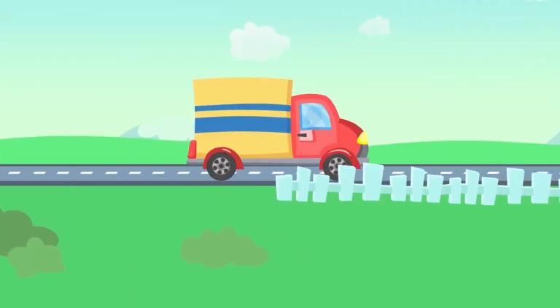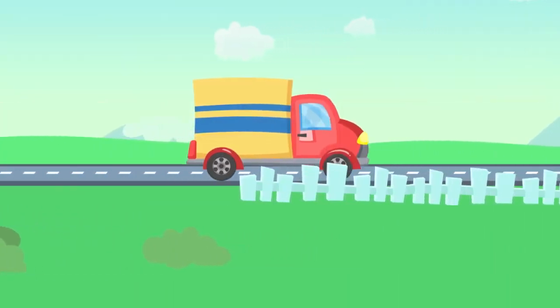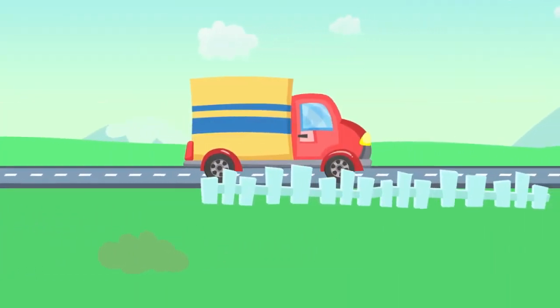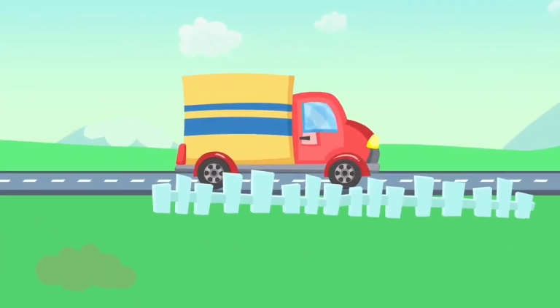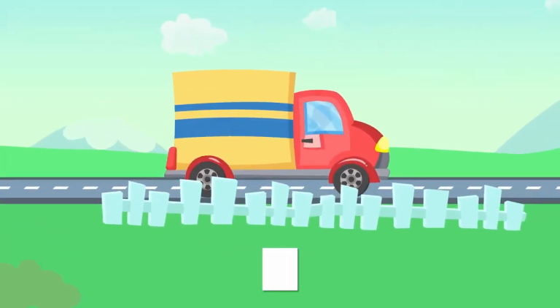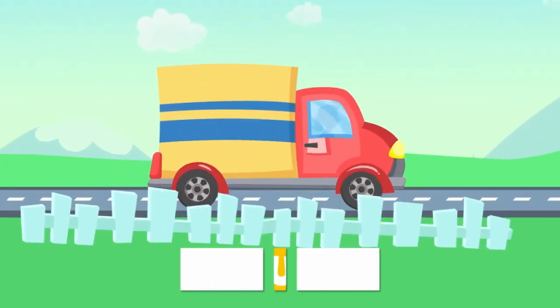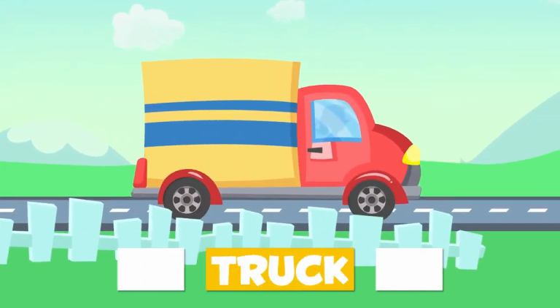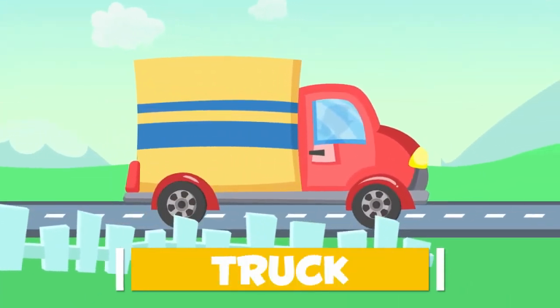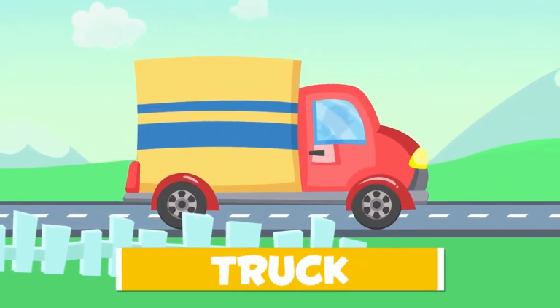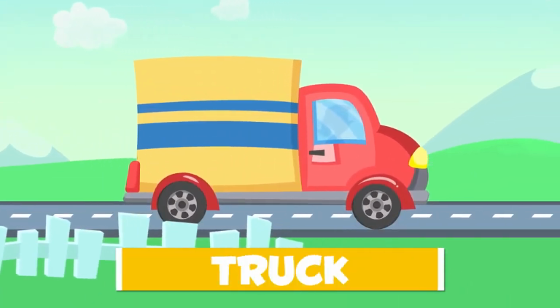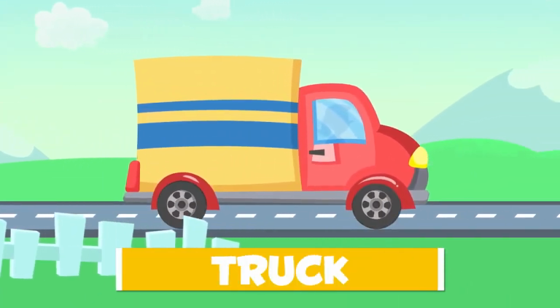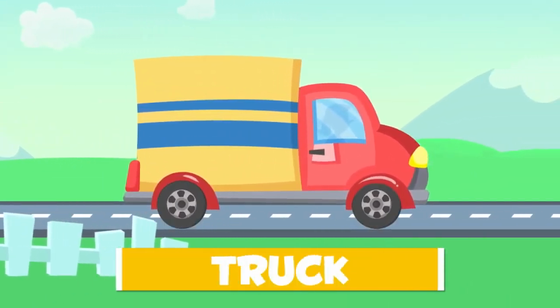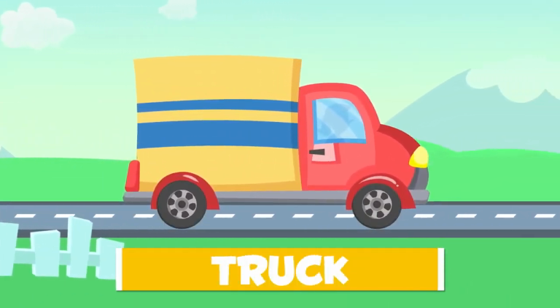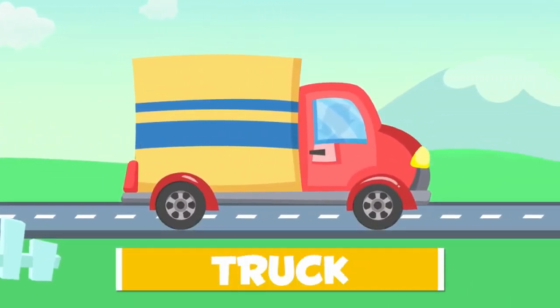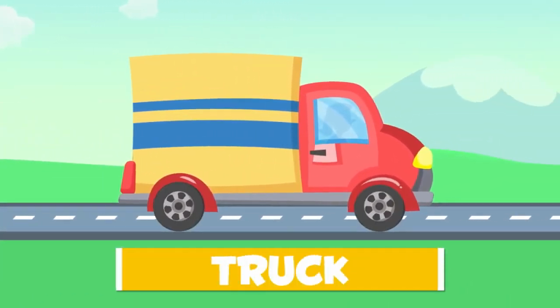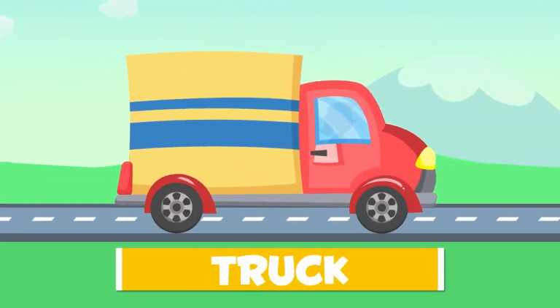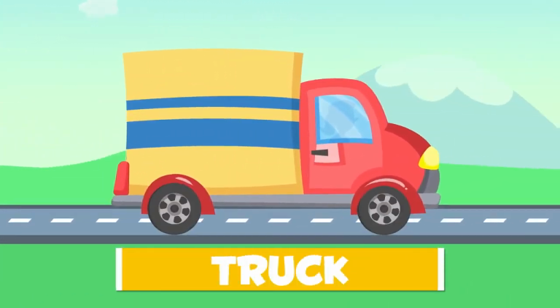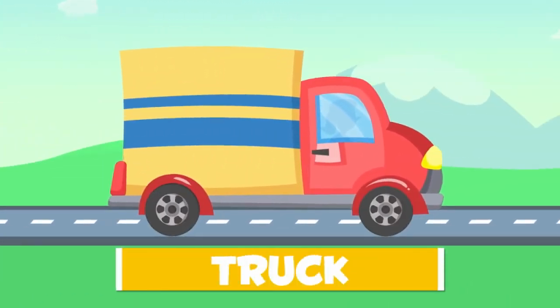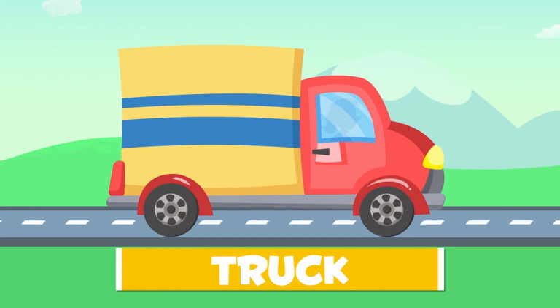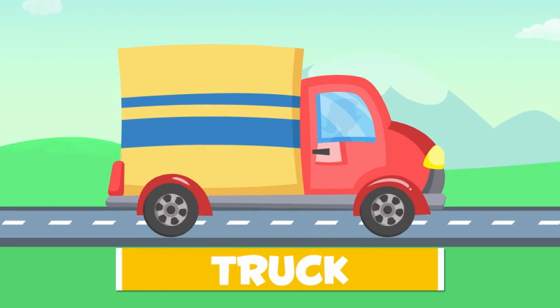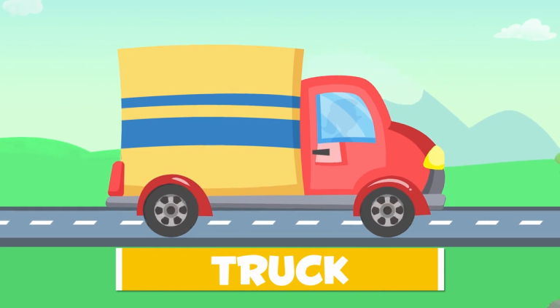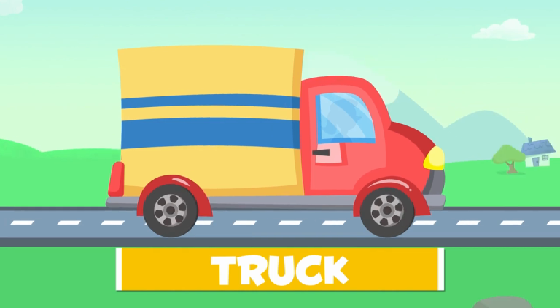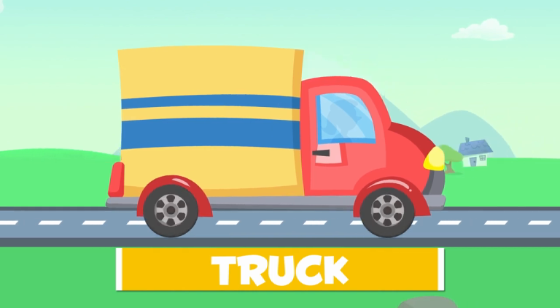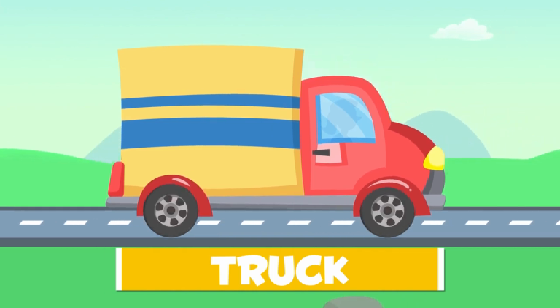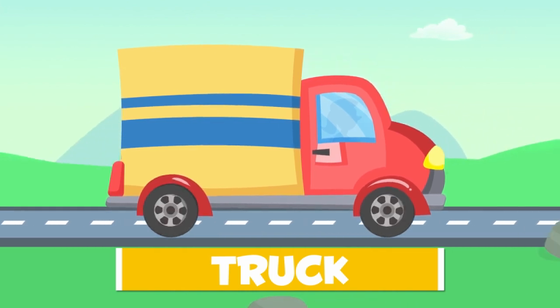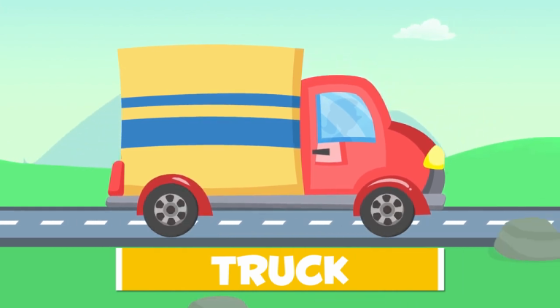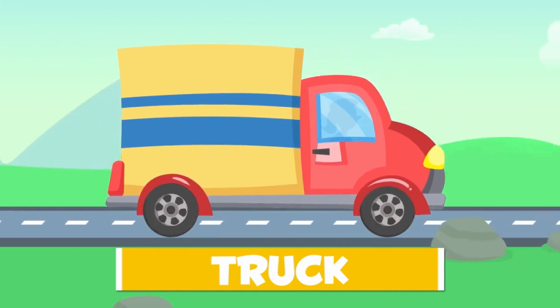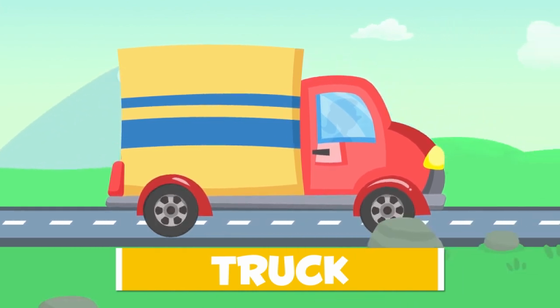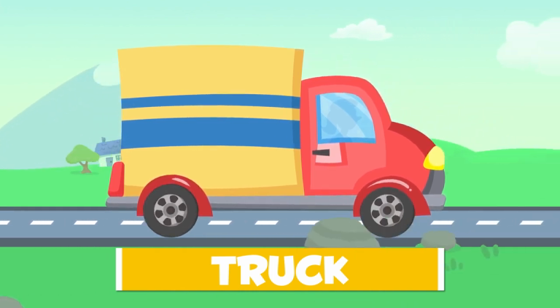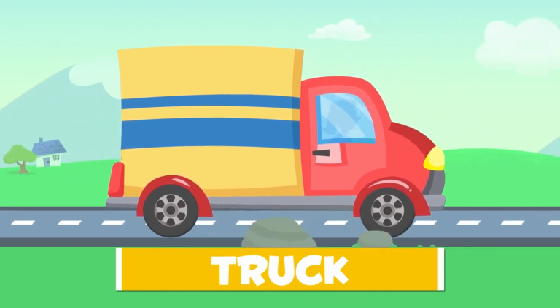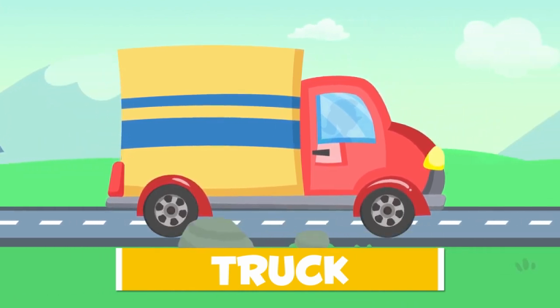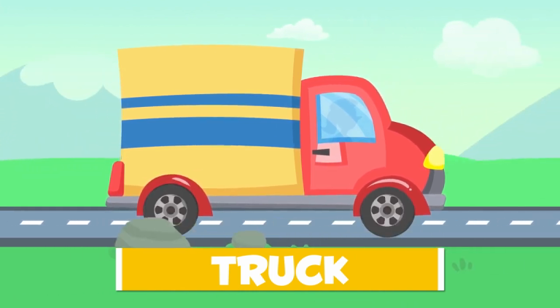This is a truck. It's used to take merchandise from one place to another. Let the adventure begin.